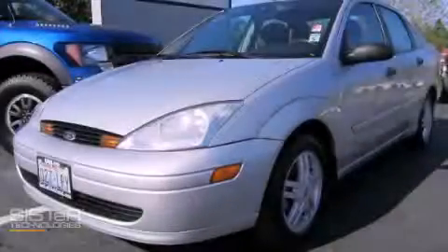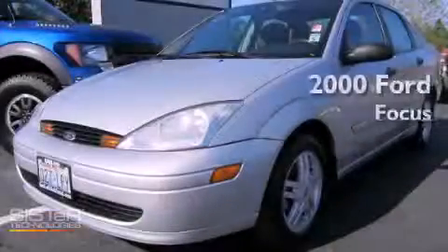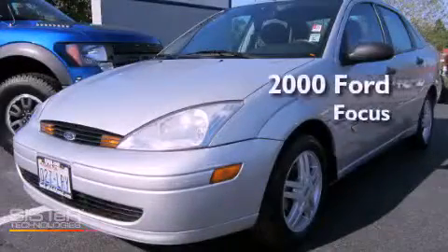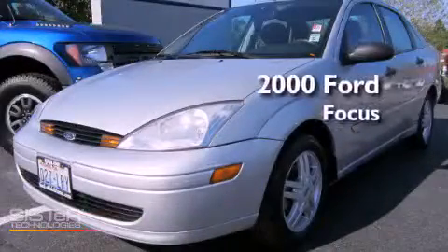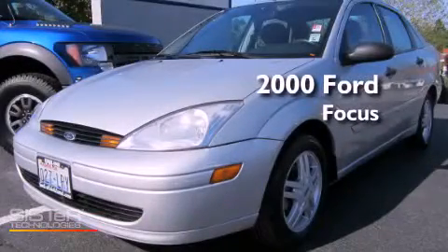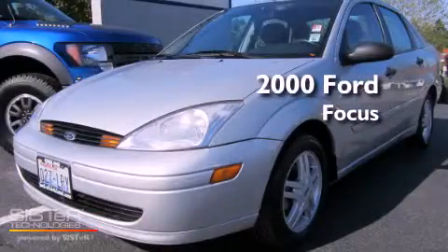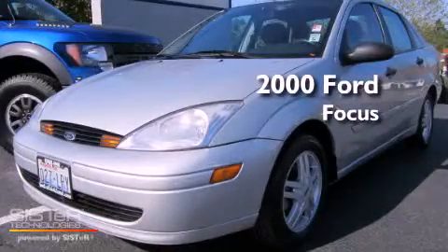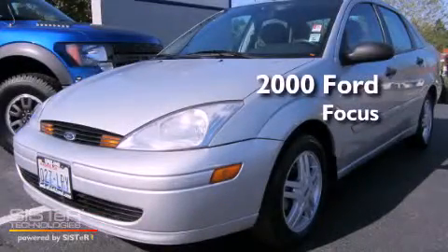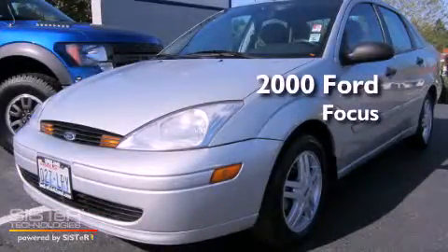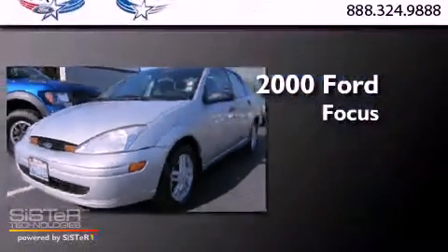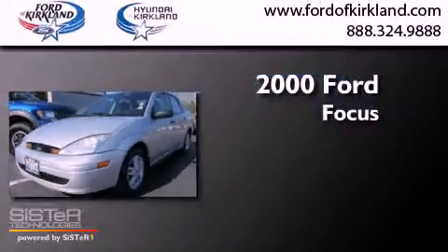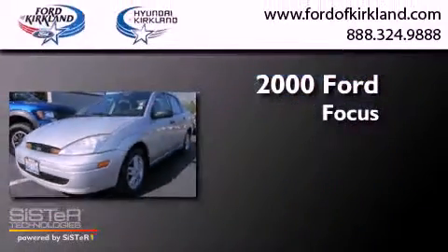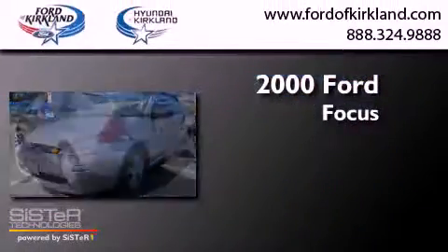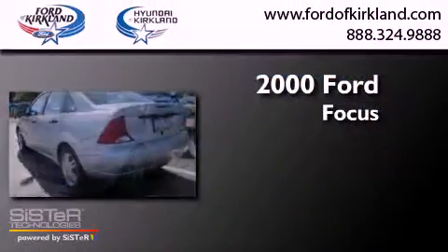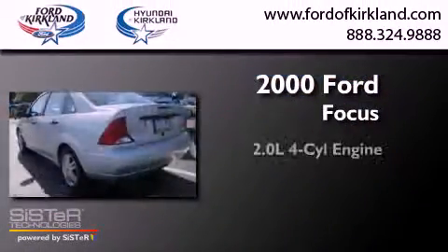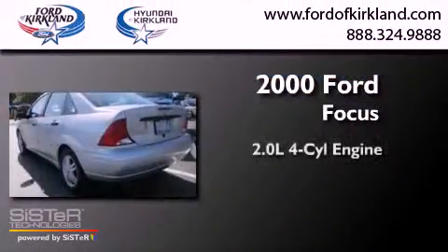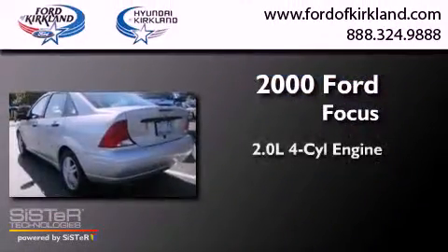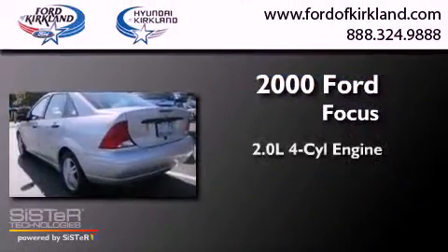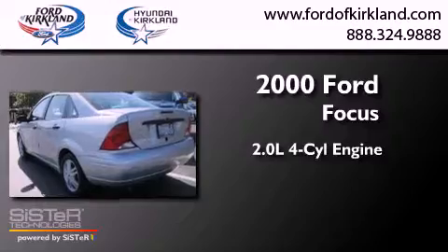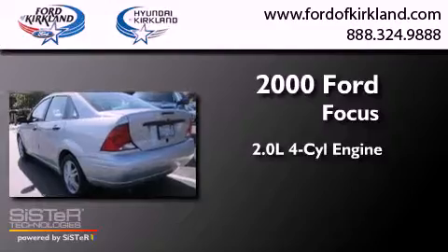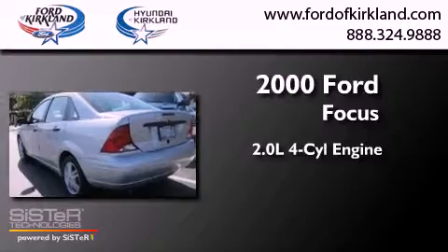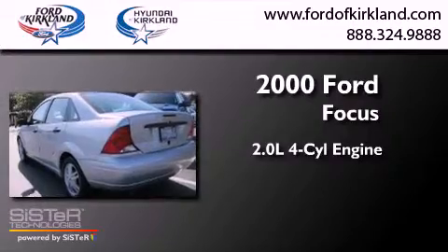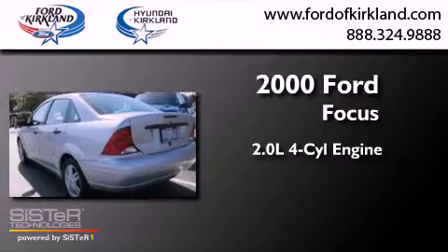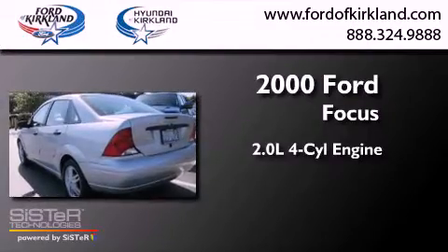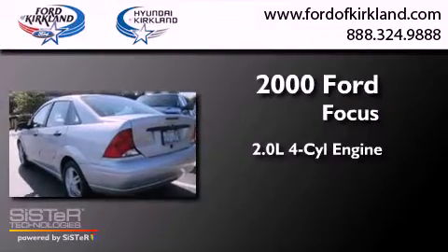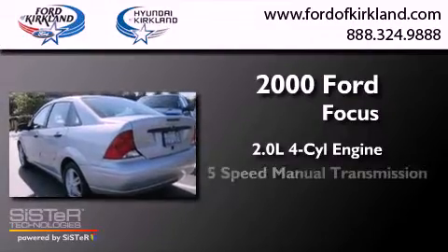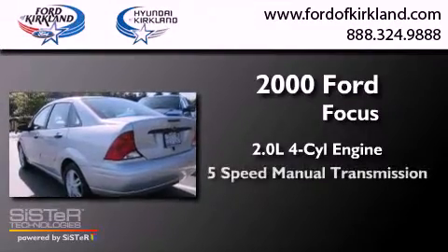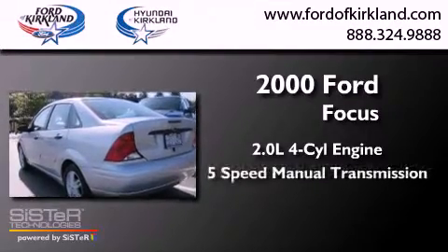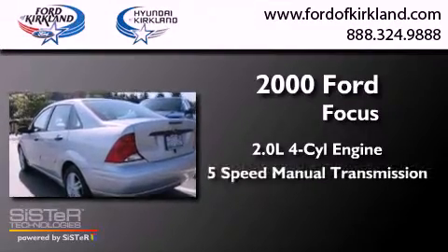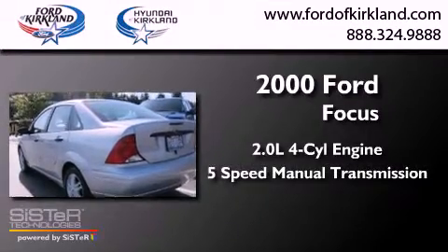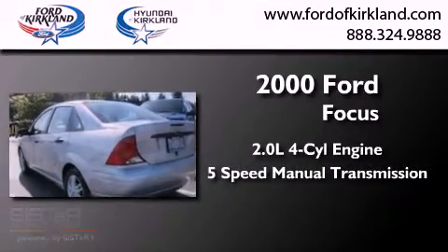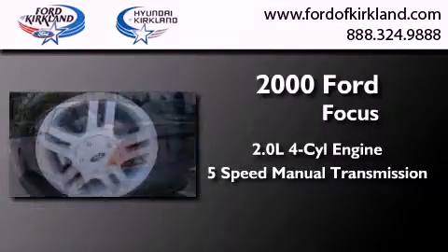This is a 2000 Ford Focus. It features a 2.0-liter four-cylinder engine and a five-speed manual transmission.